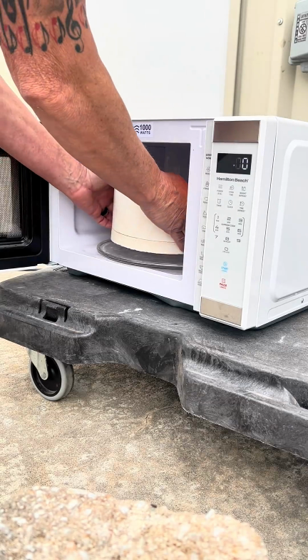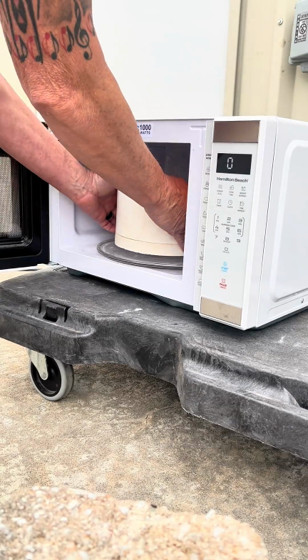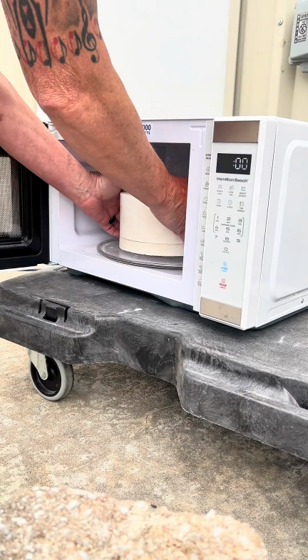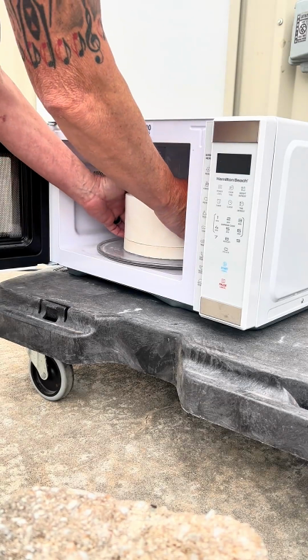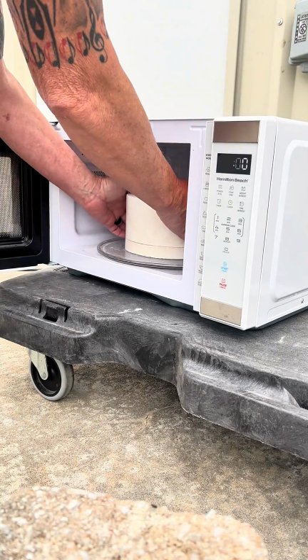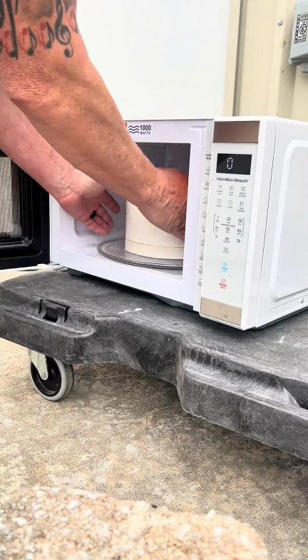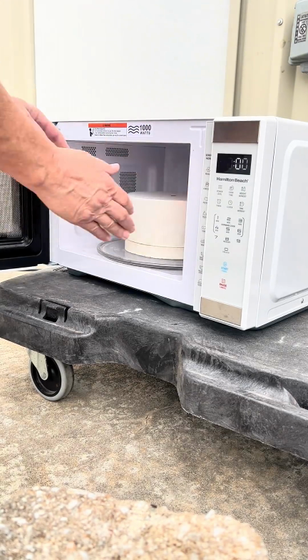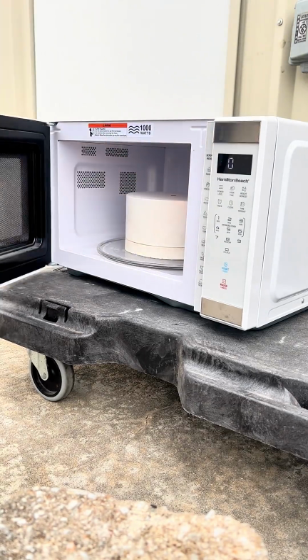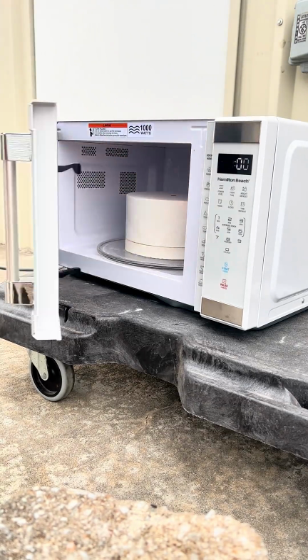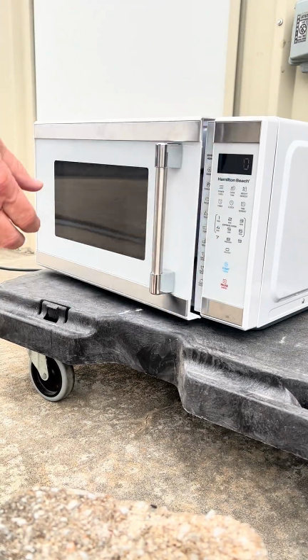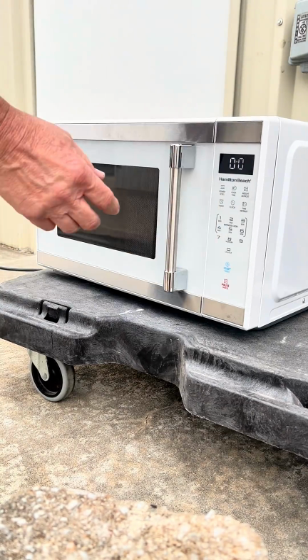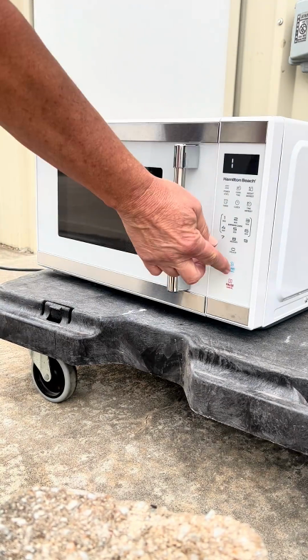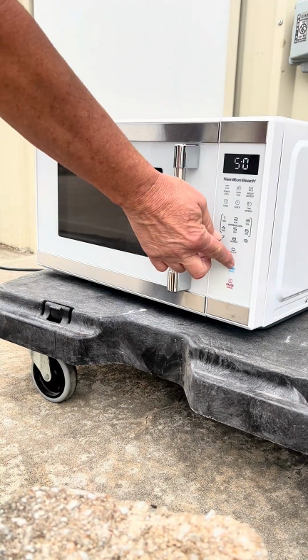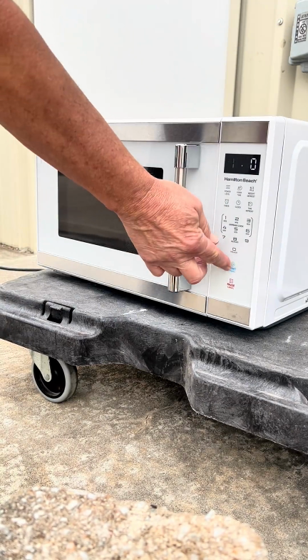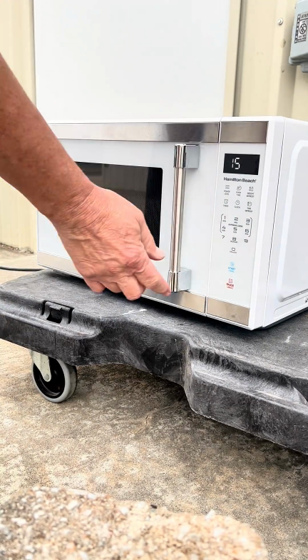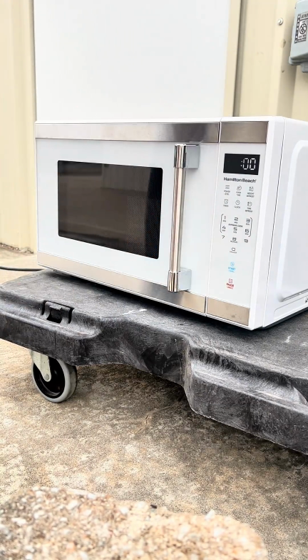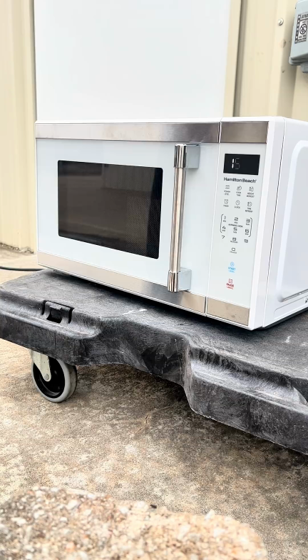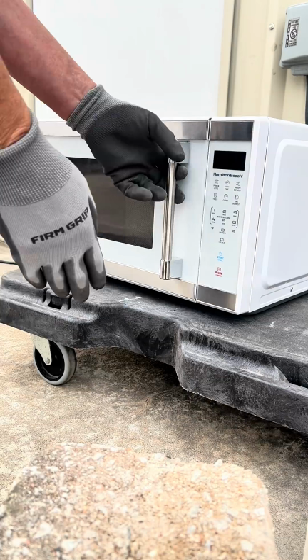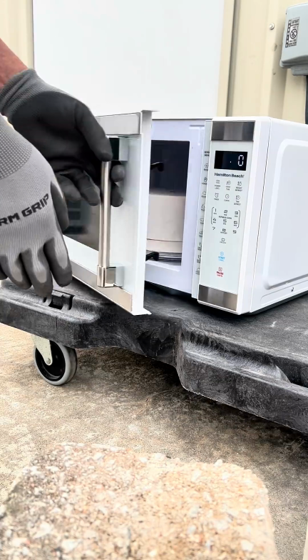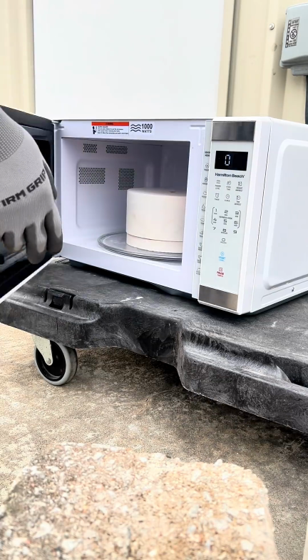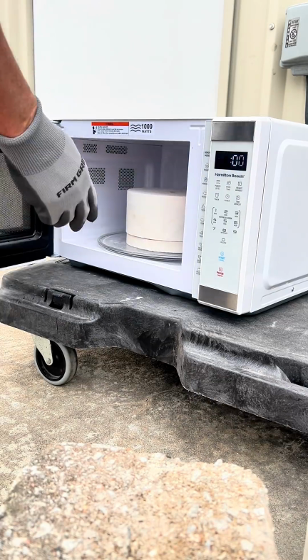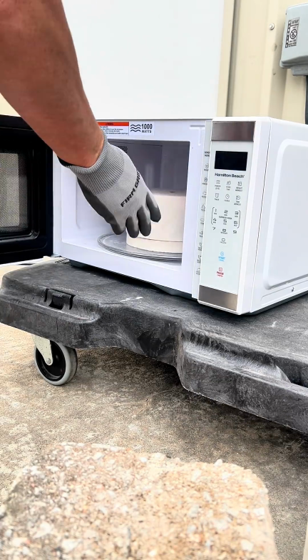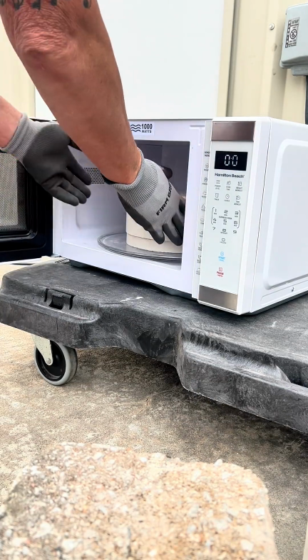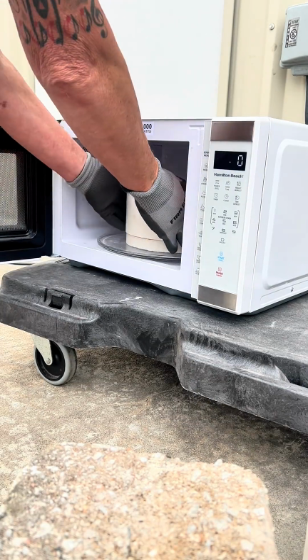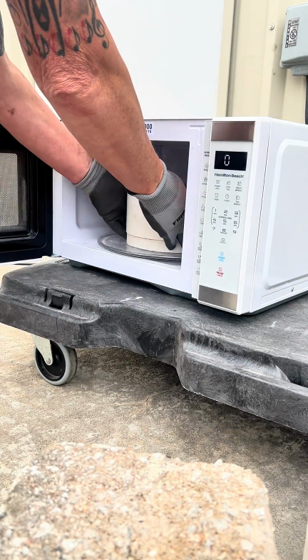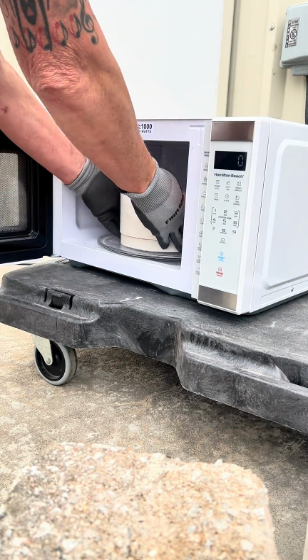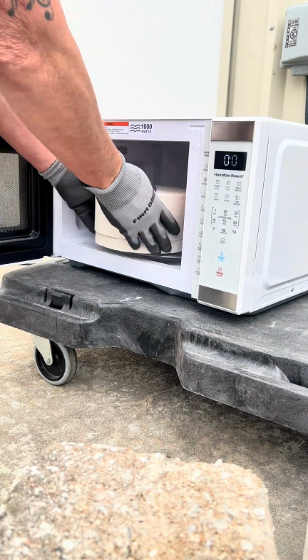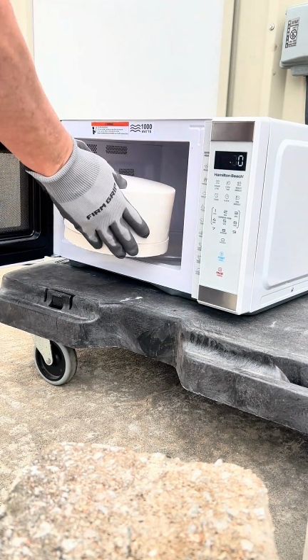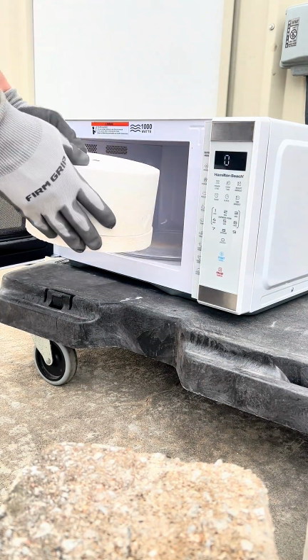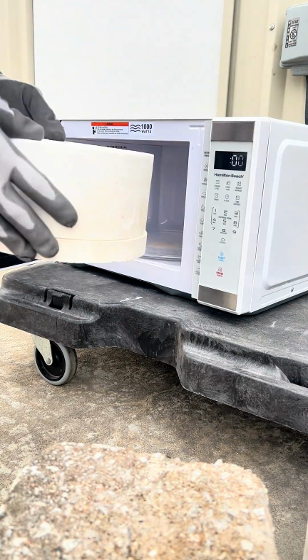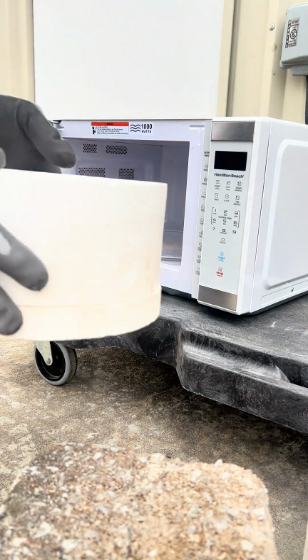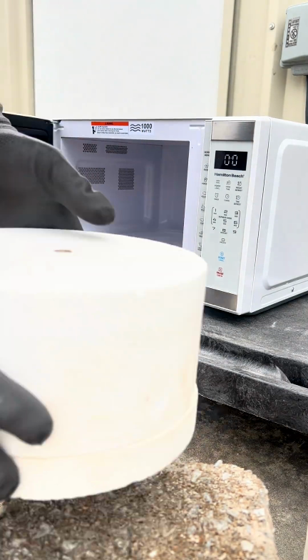So that's what I'm going to do. I'm going to pop it in the microwave for 15 minutes. Turns out it took a total of 25 minutes.